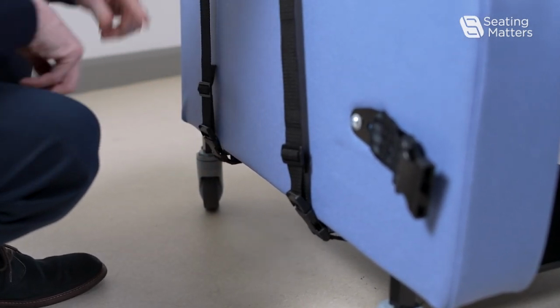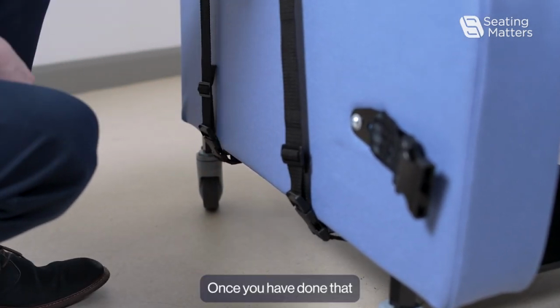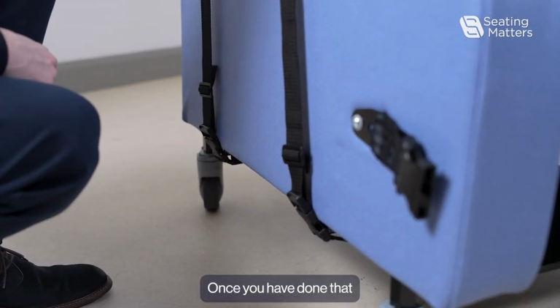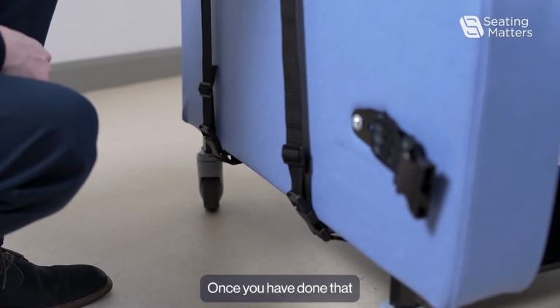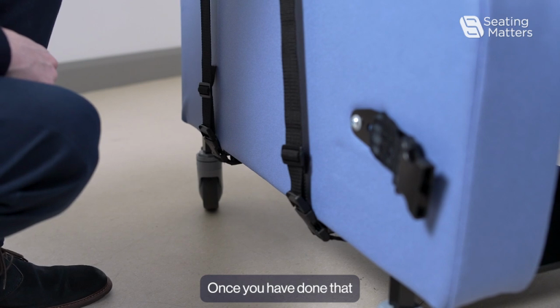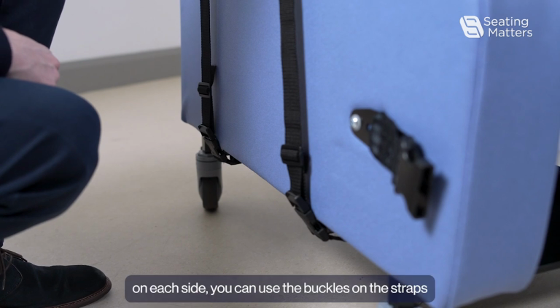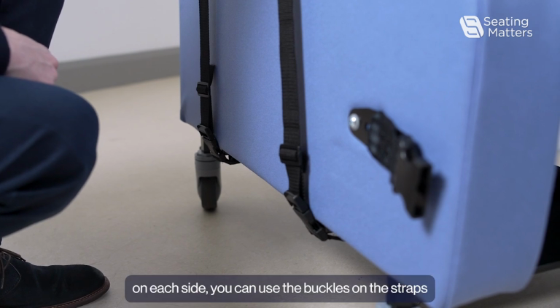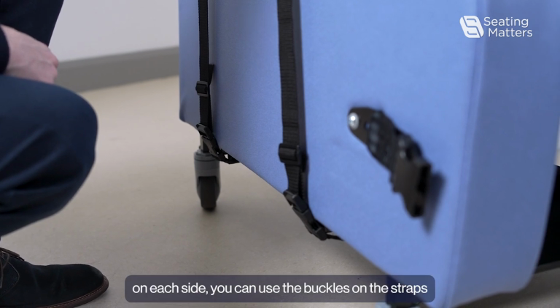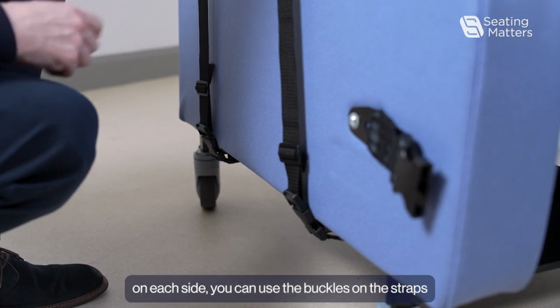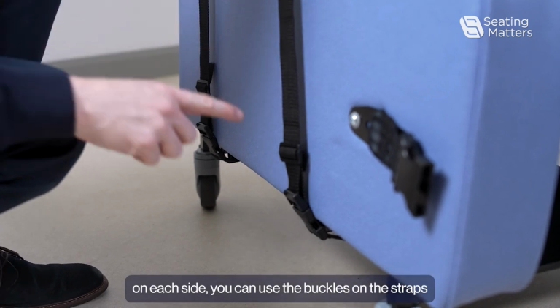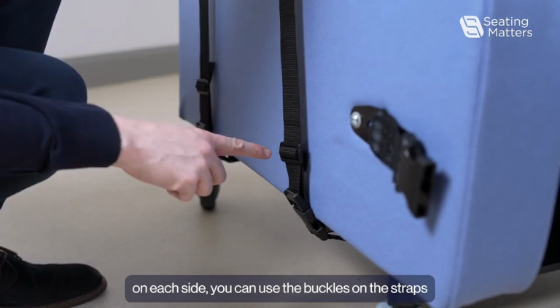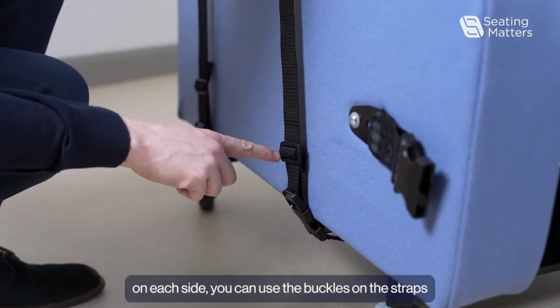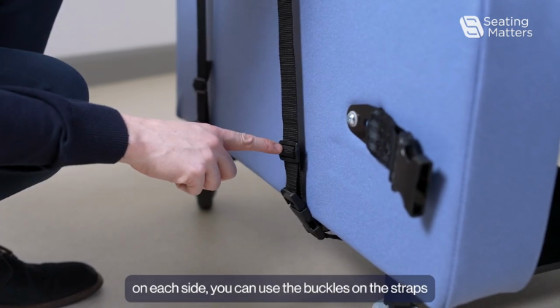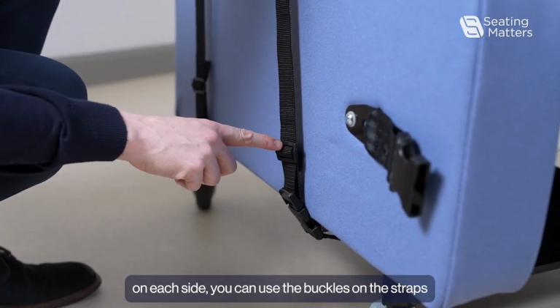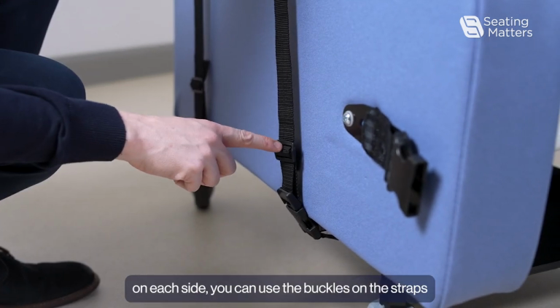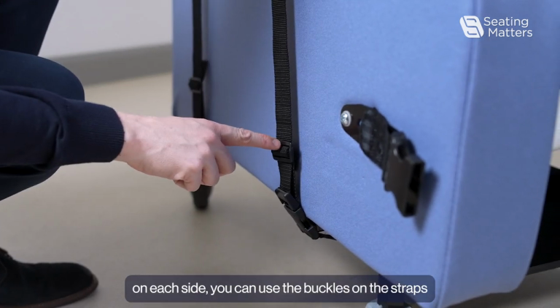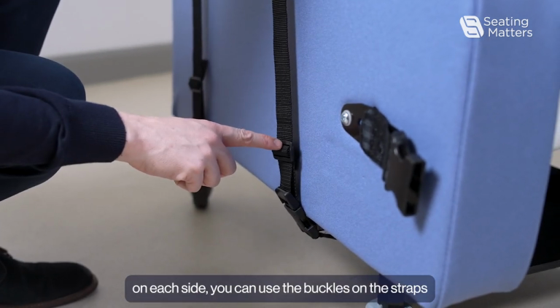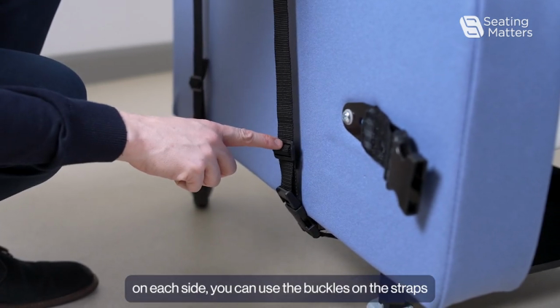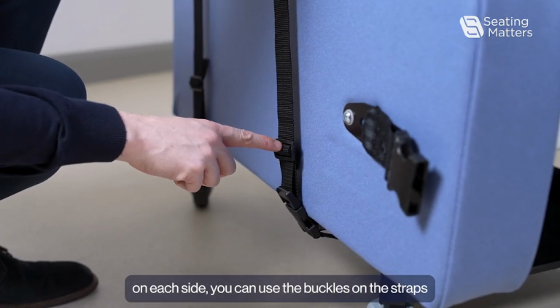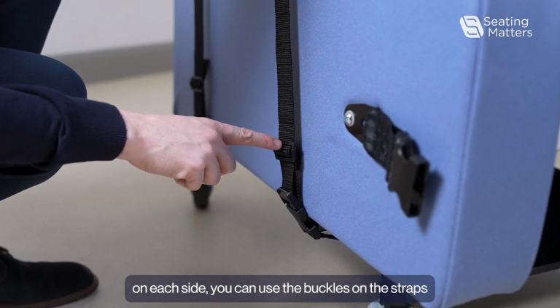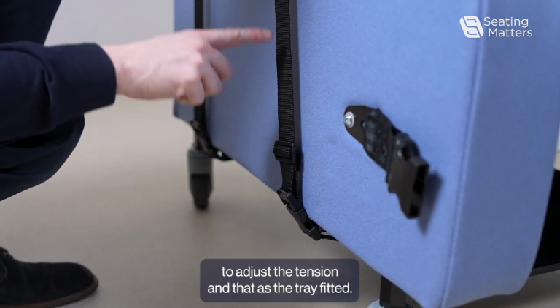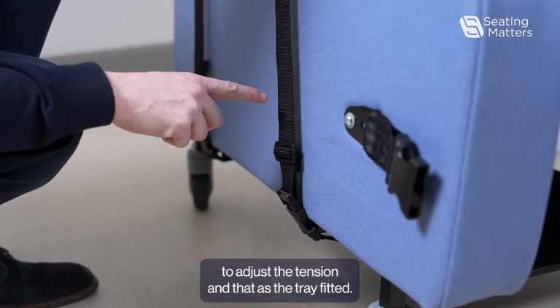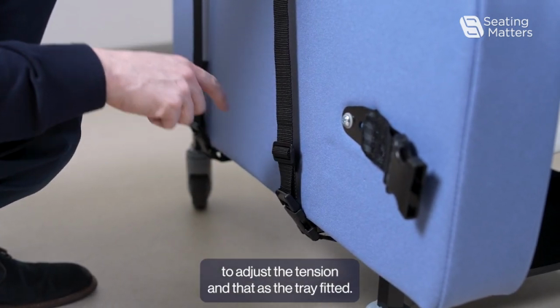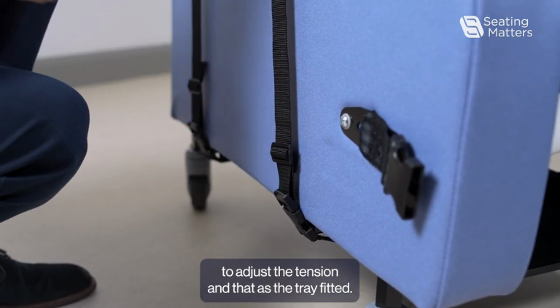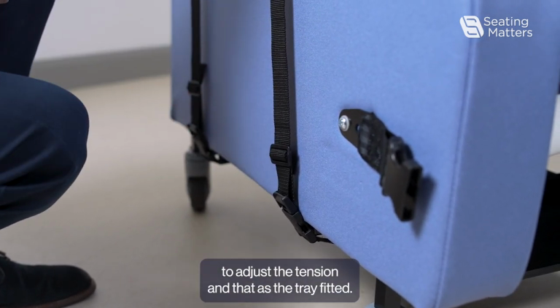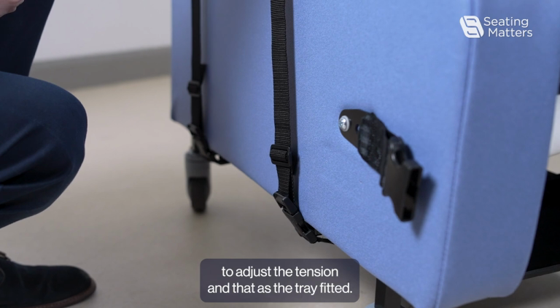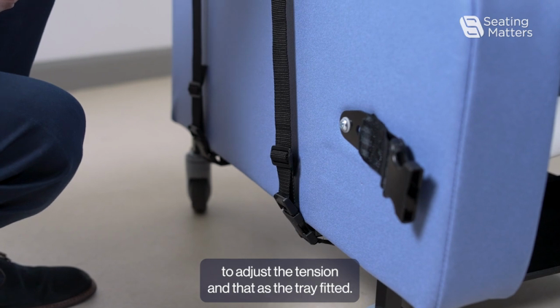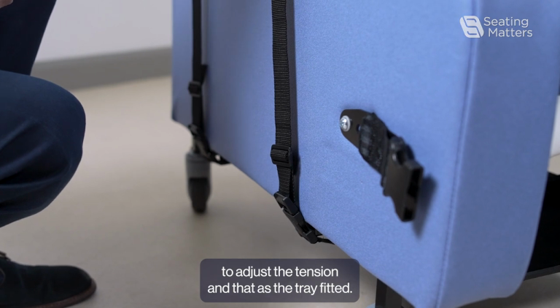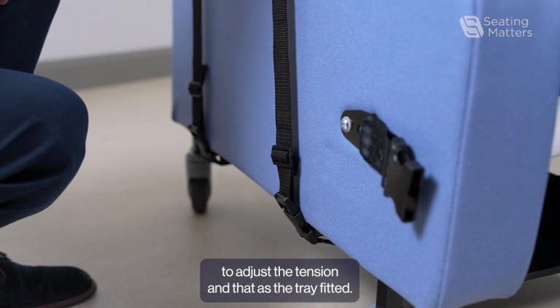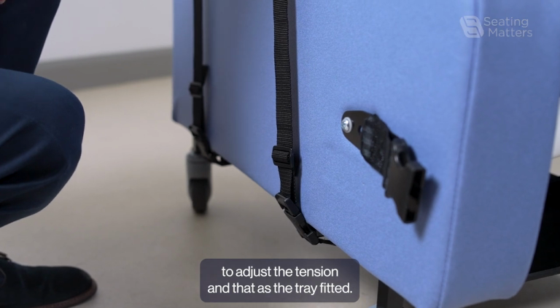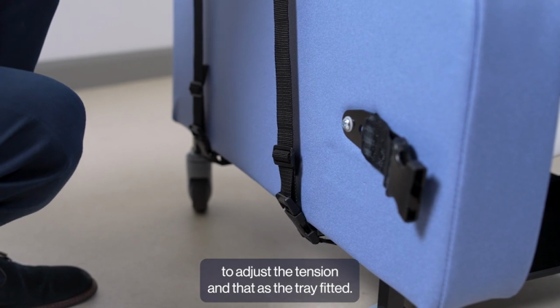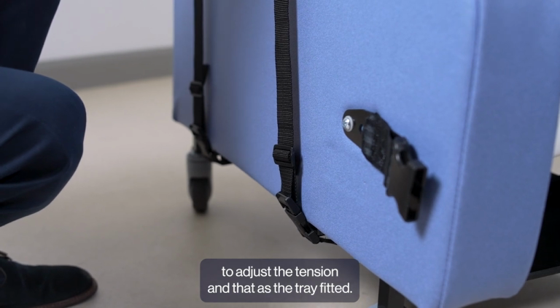Once you have done that on each side, you can use the buckles on the straps to adjust the tension, and that is the tray fitted.